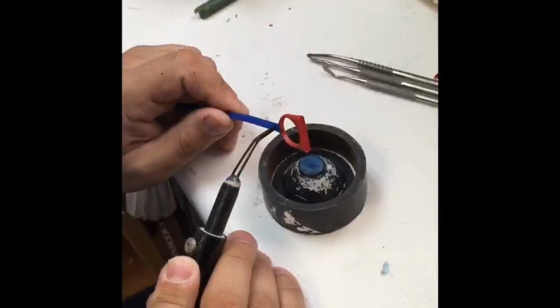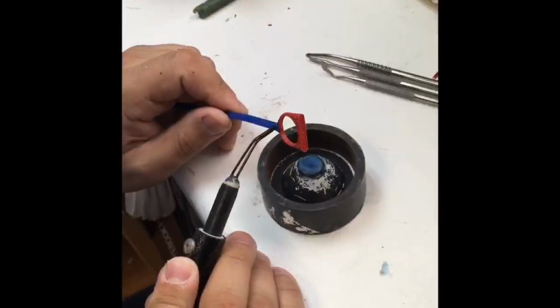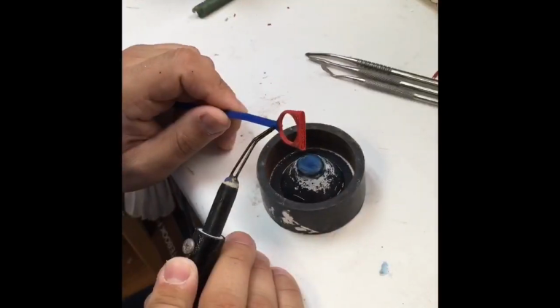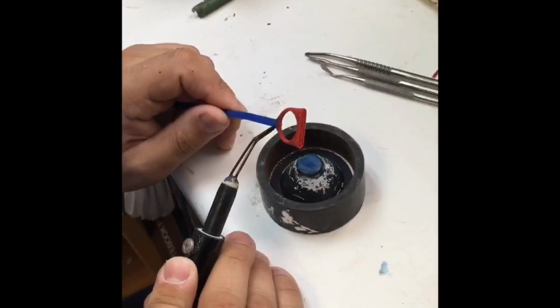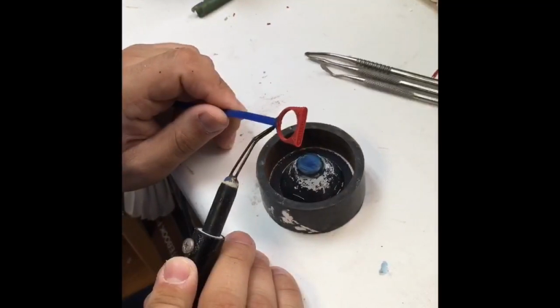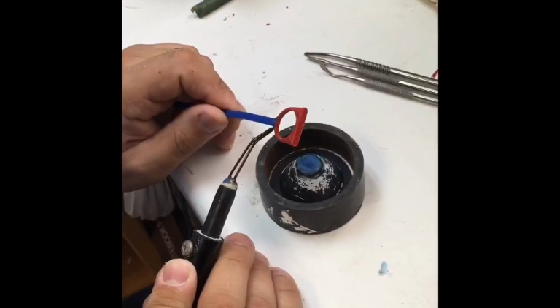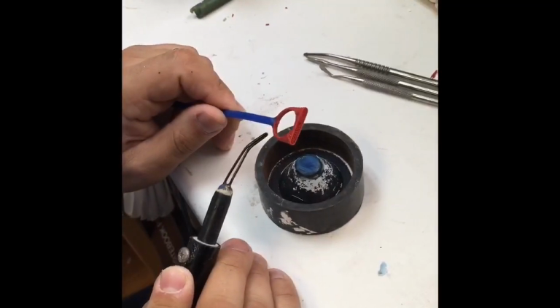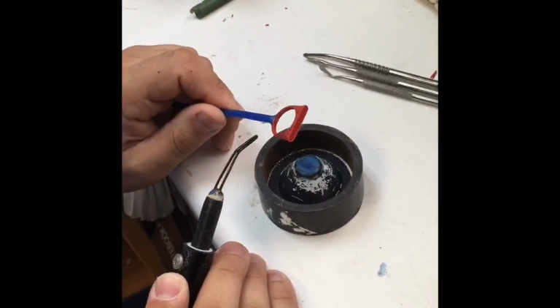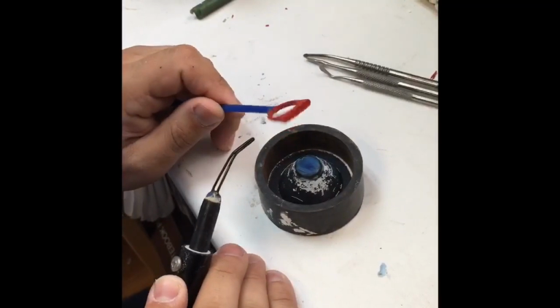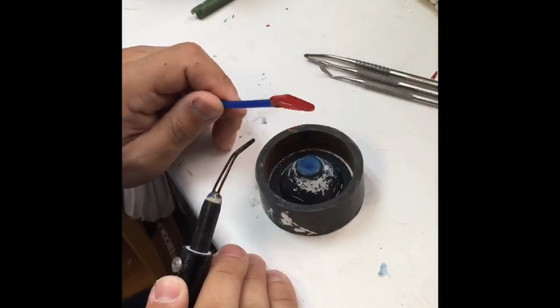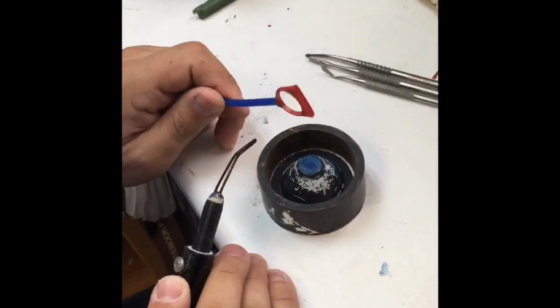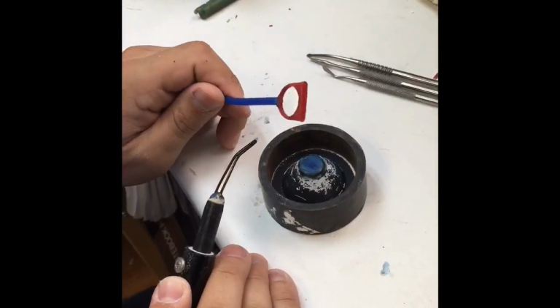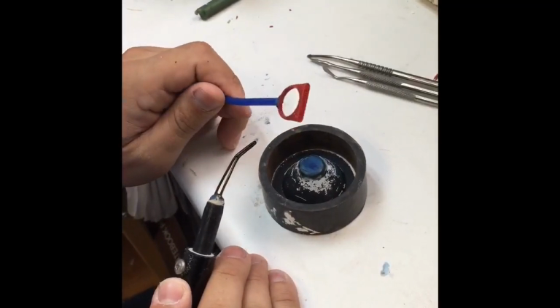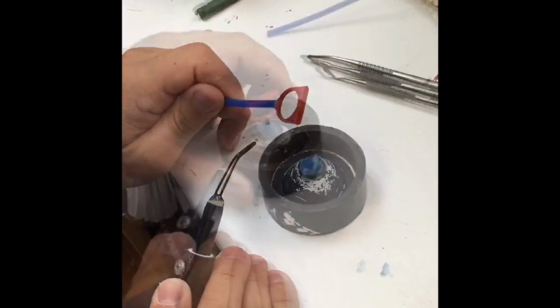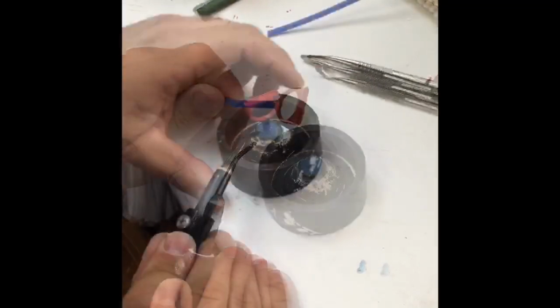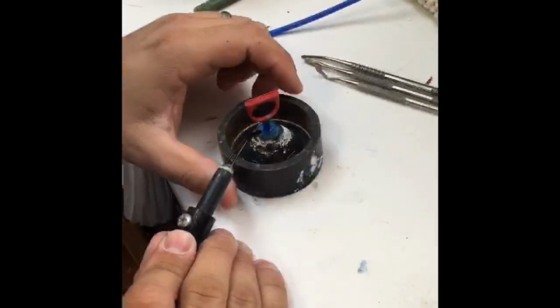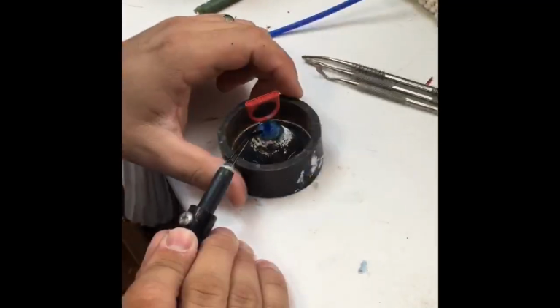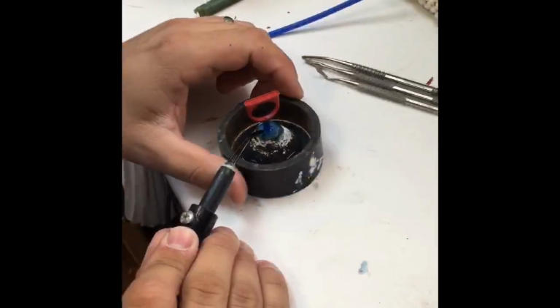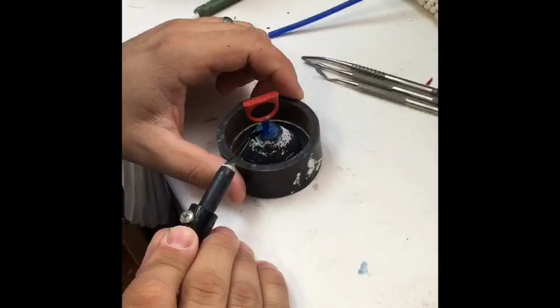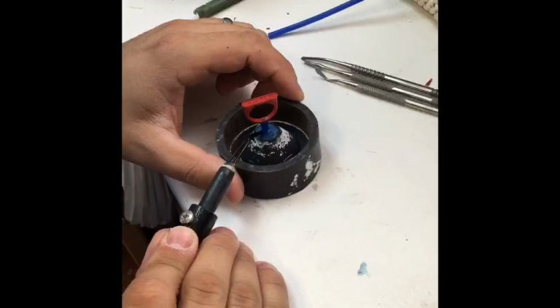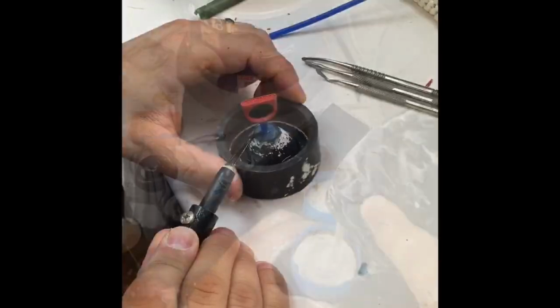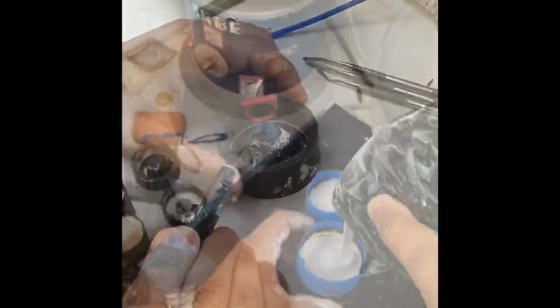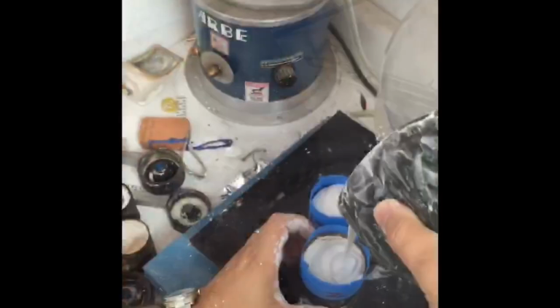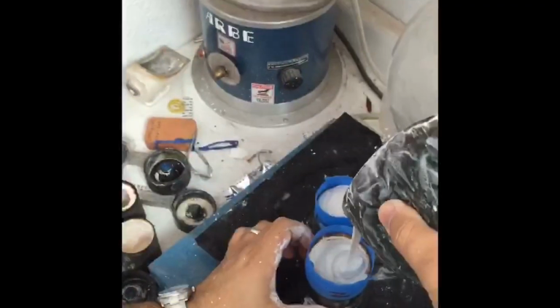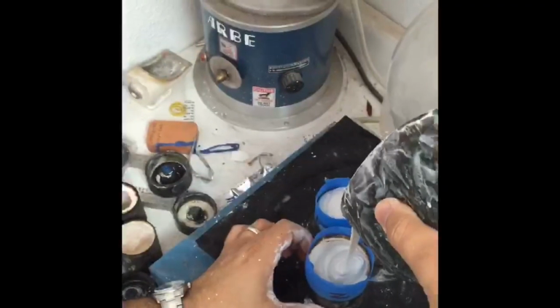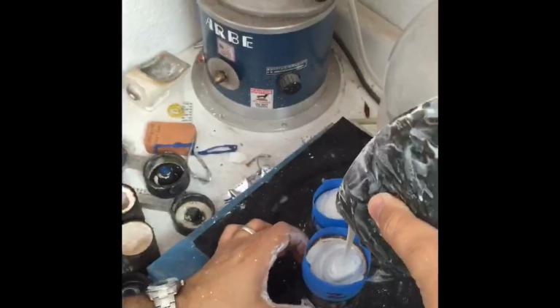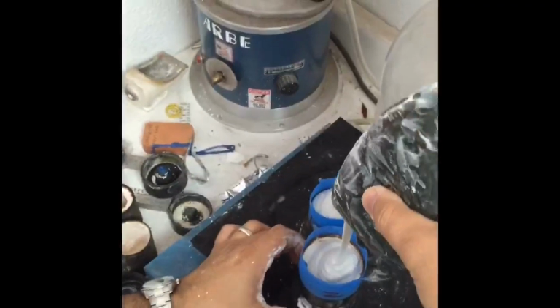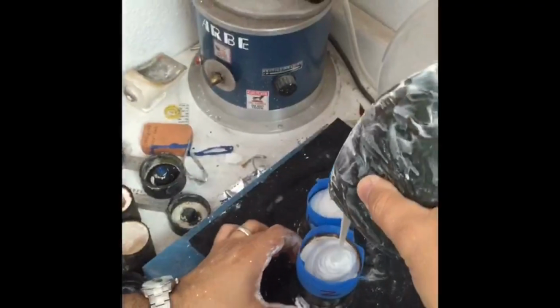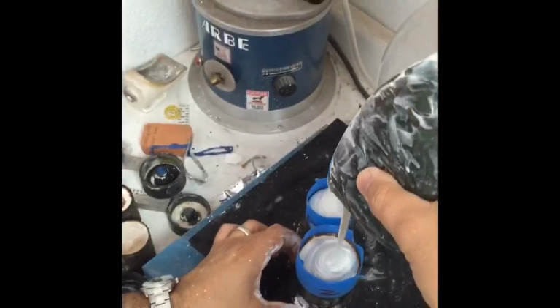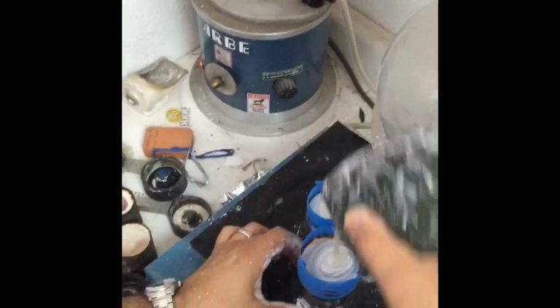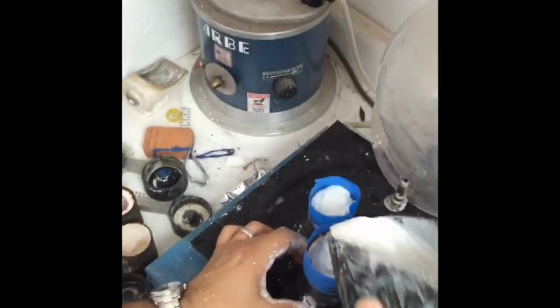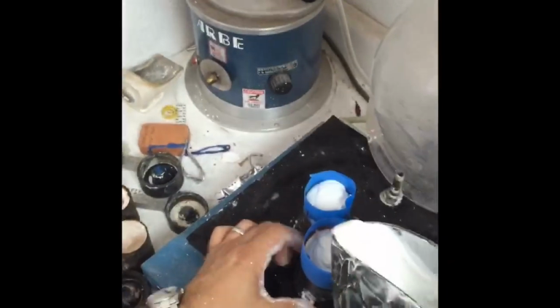After the prints have cured for about an hour under the UV light, I sprue them up just like regular wax.